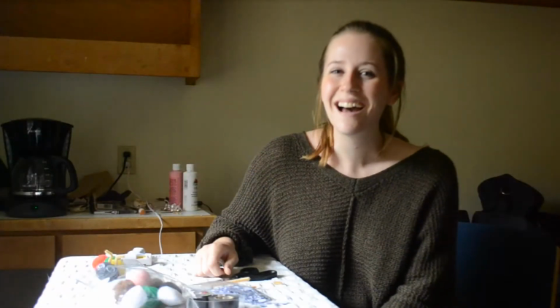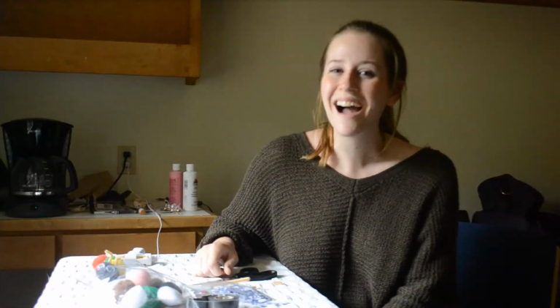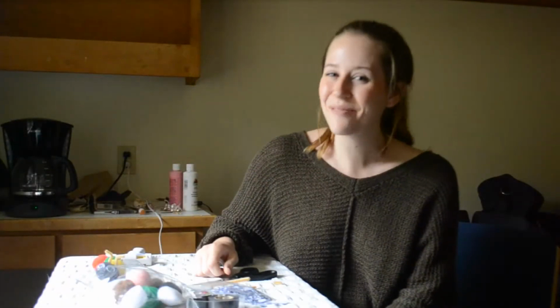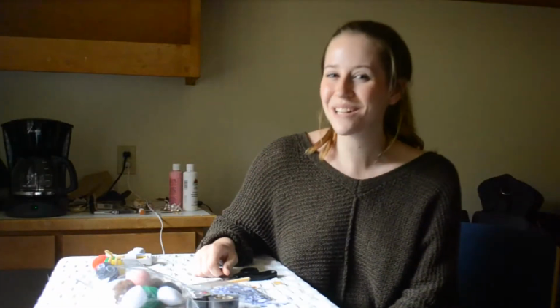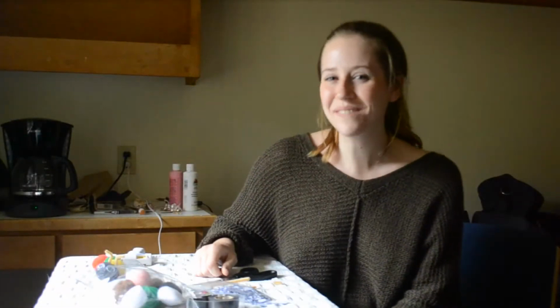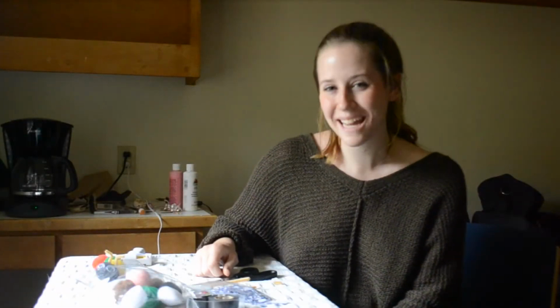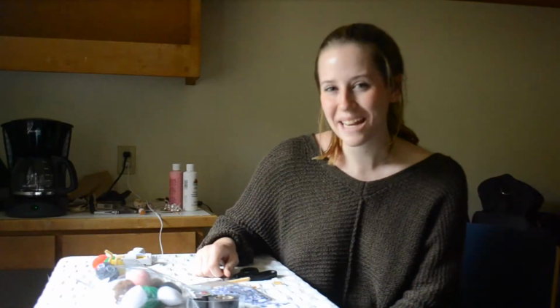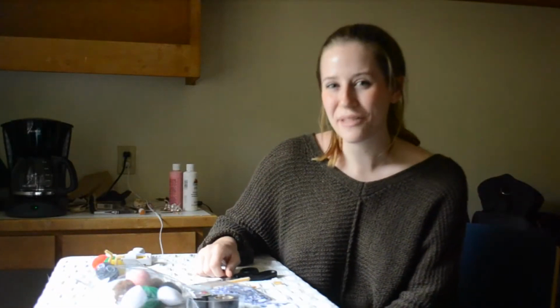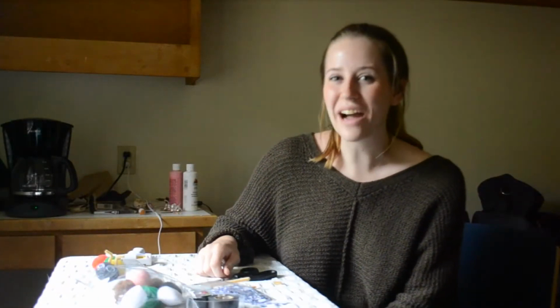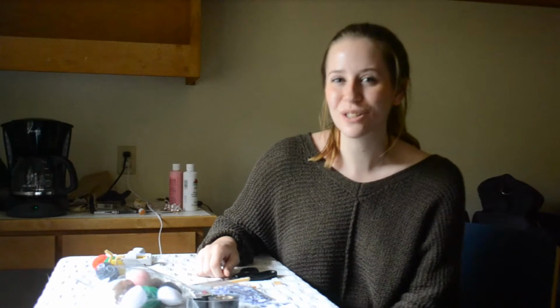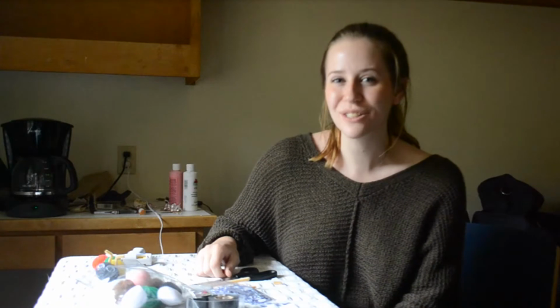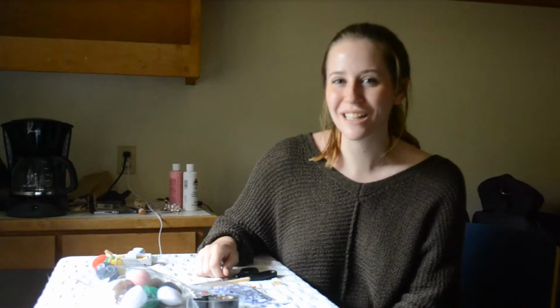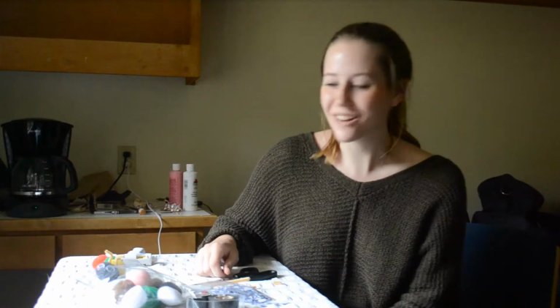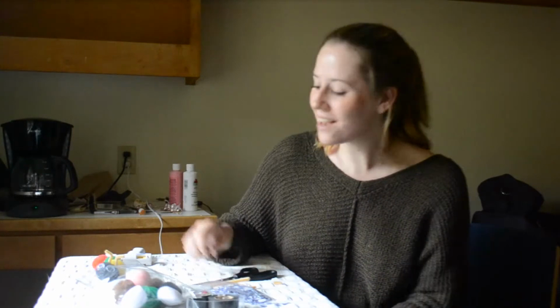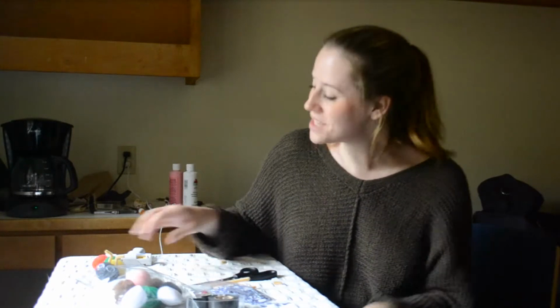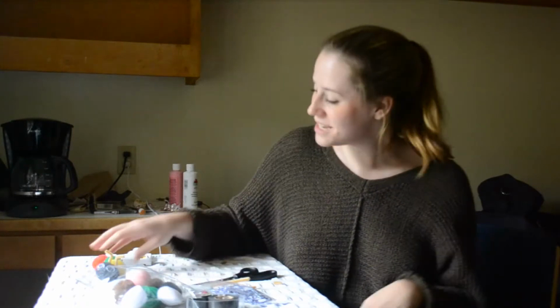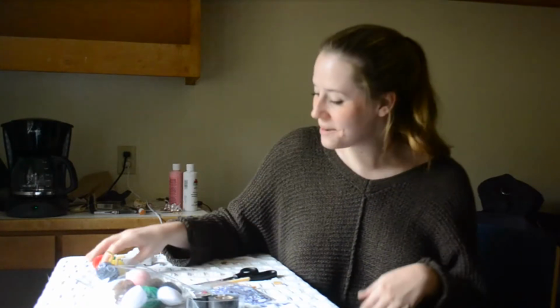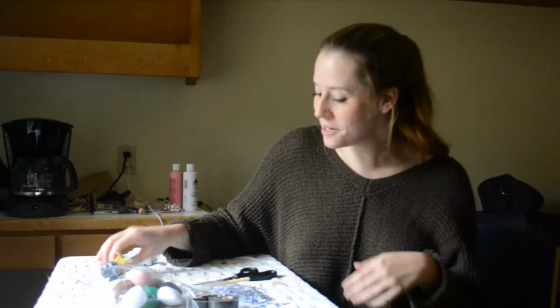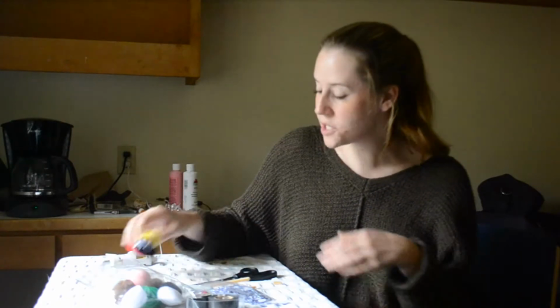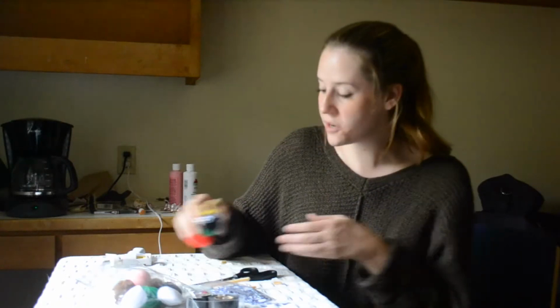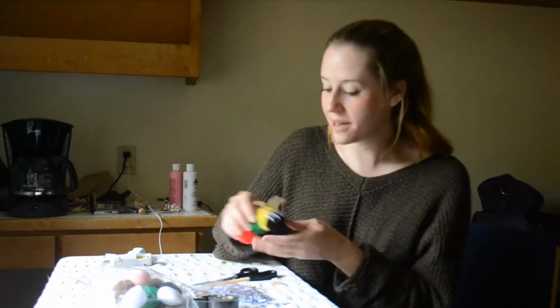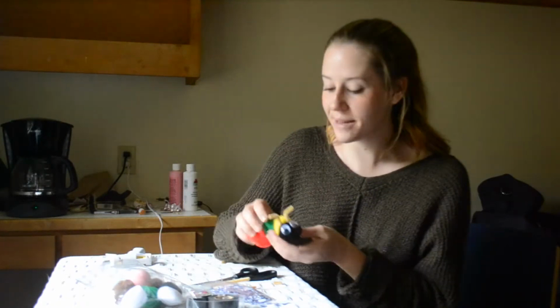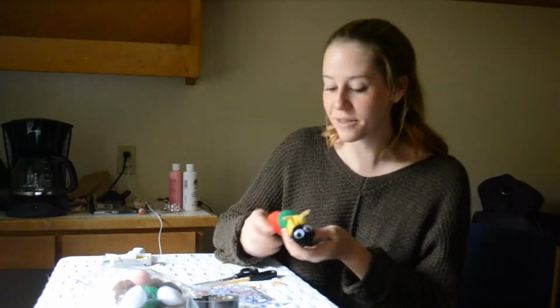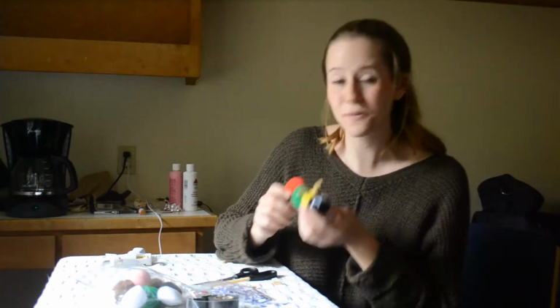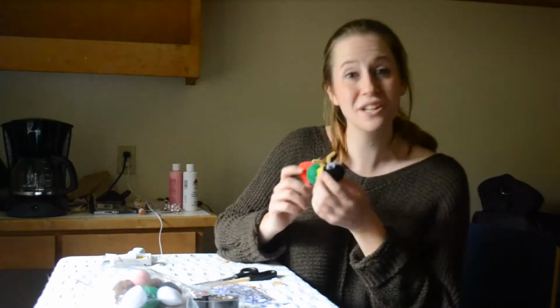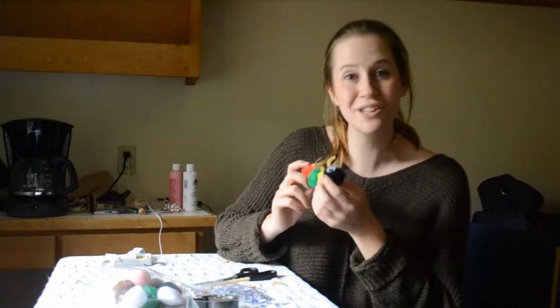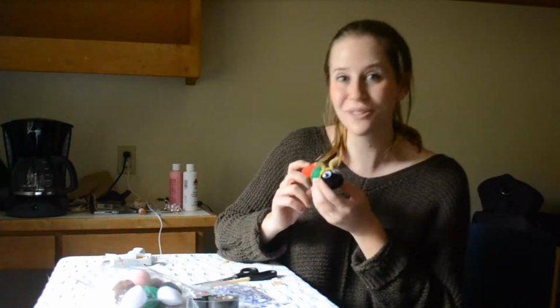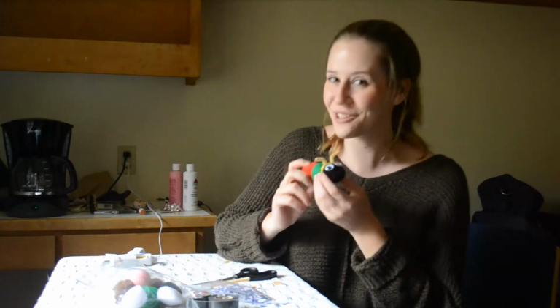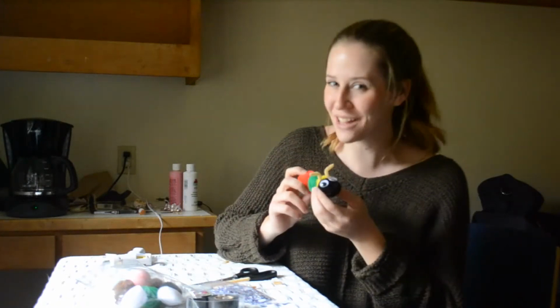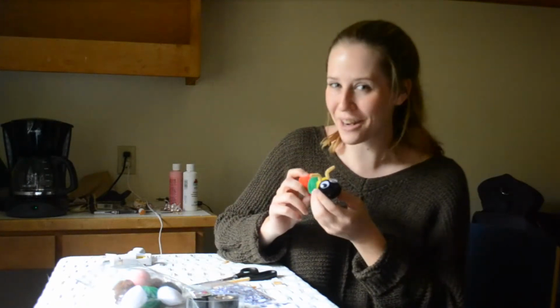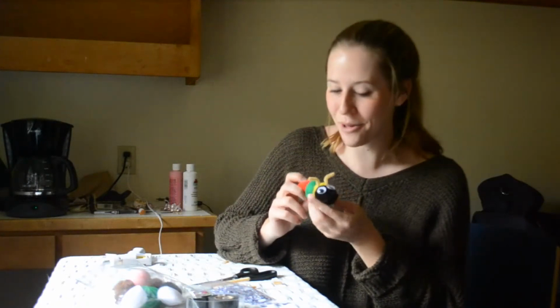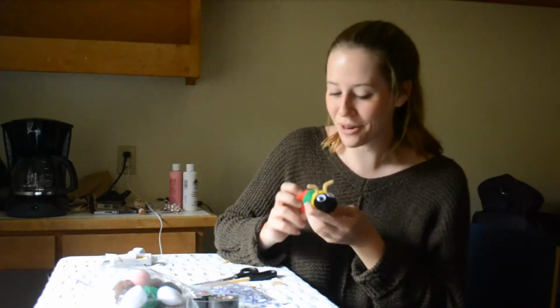Hi, my name is Katie with Factory Durant Crafts and today I'm going to show you how to make this really cute little caterpillar.